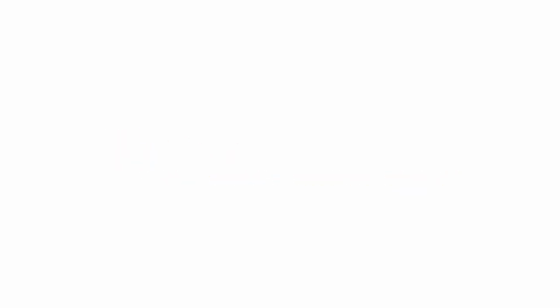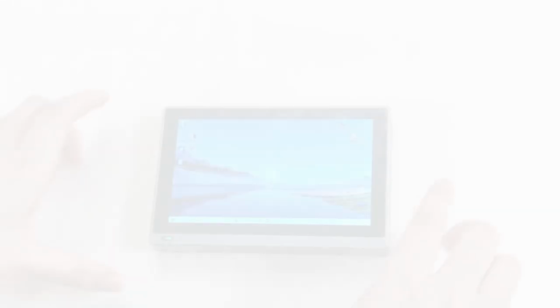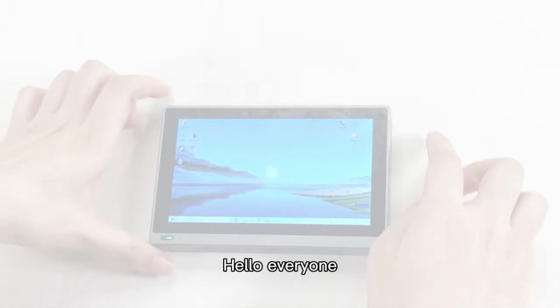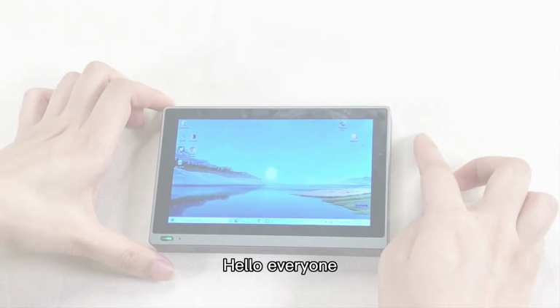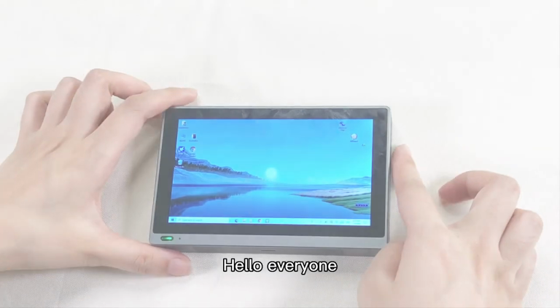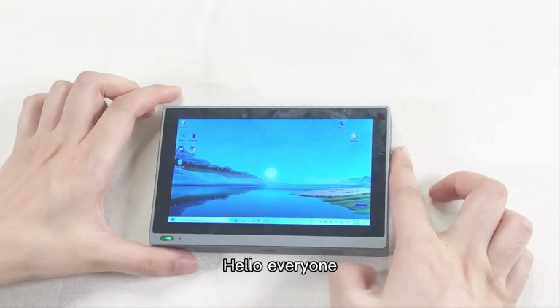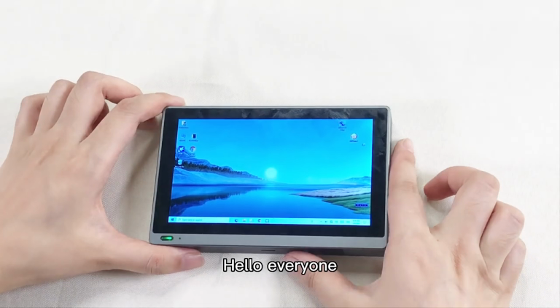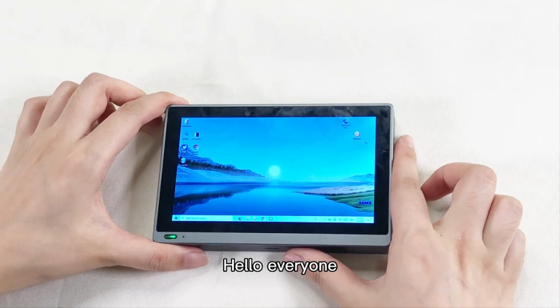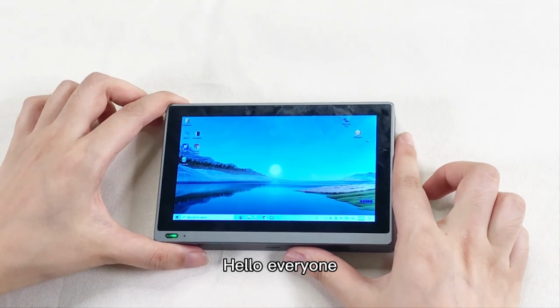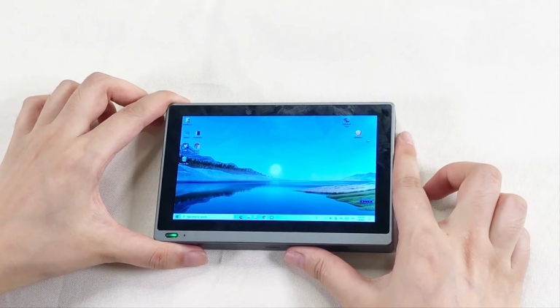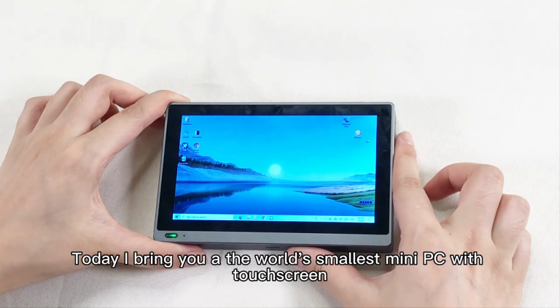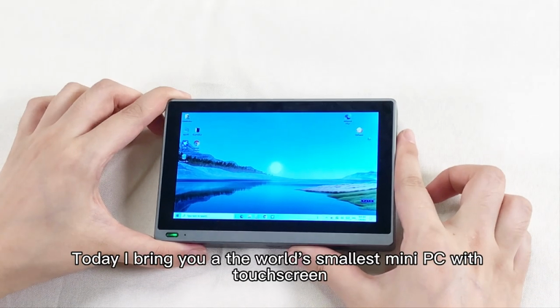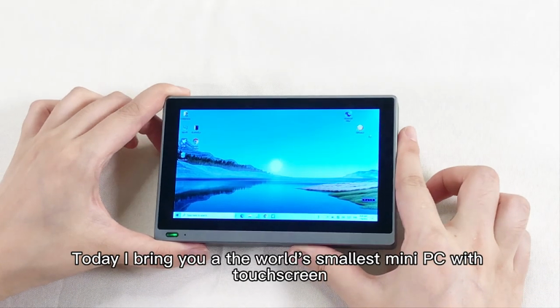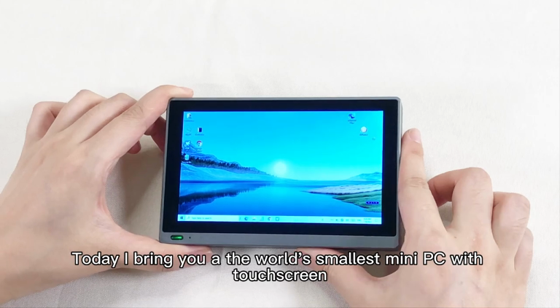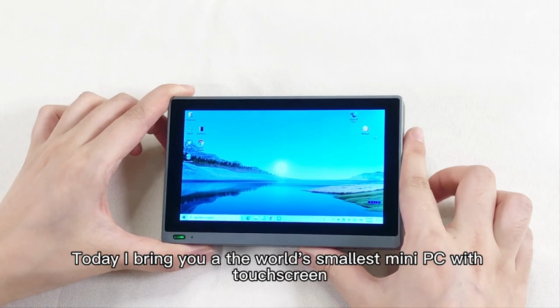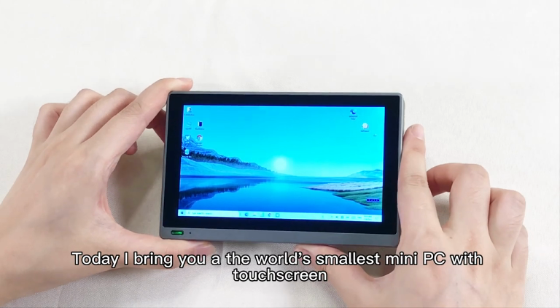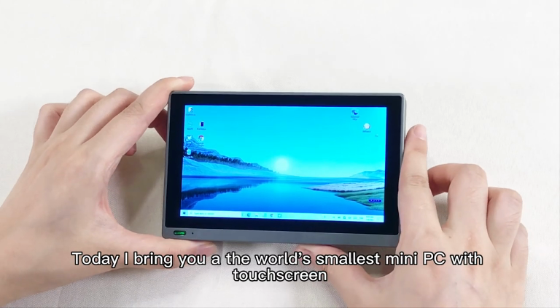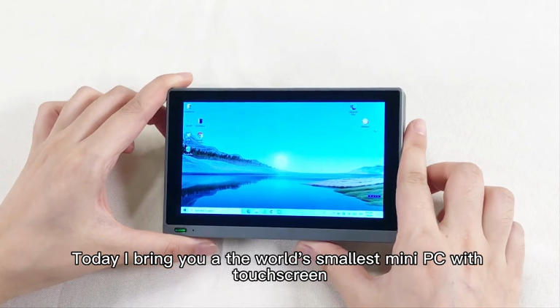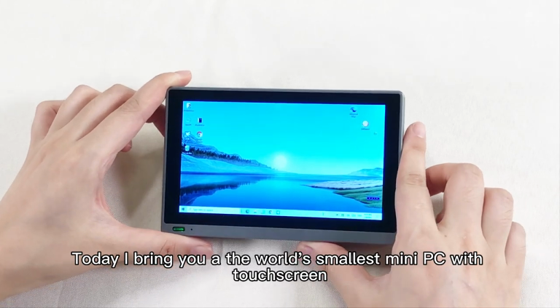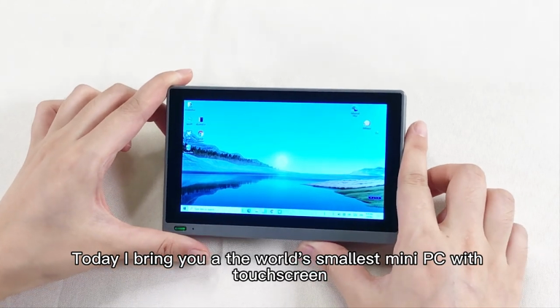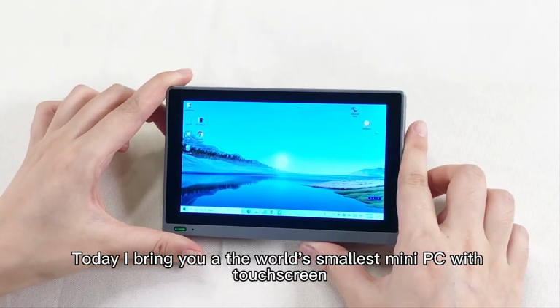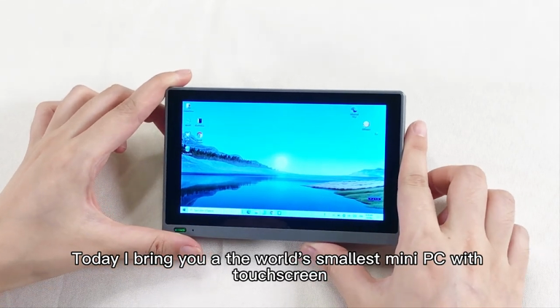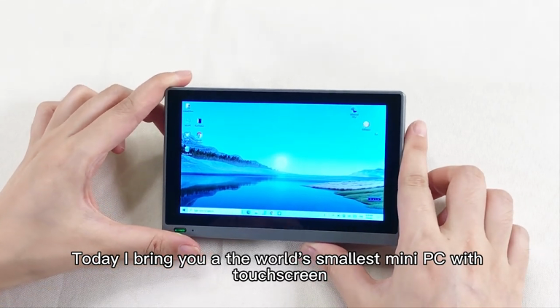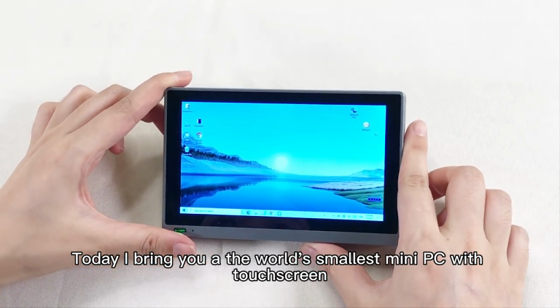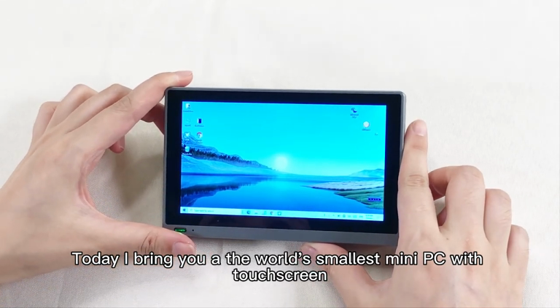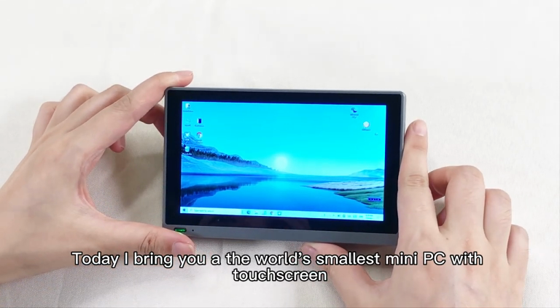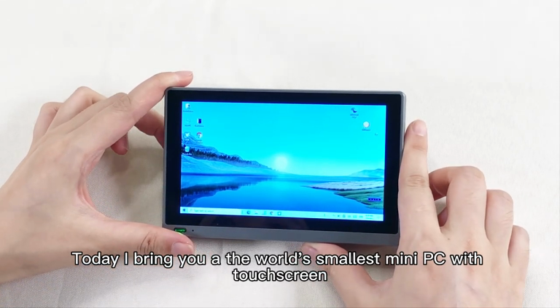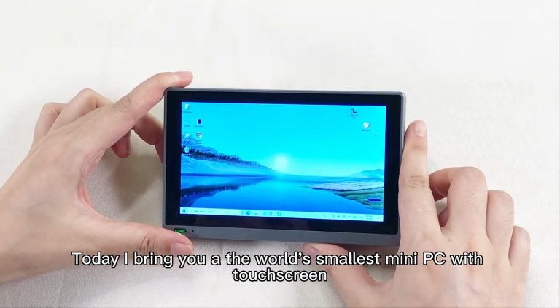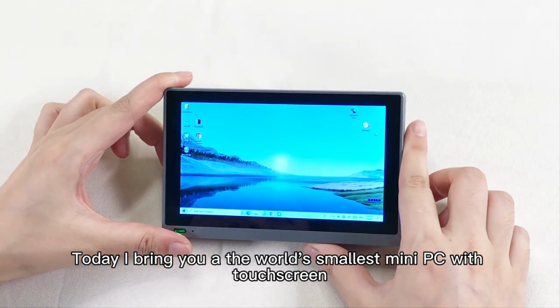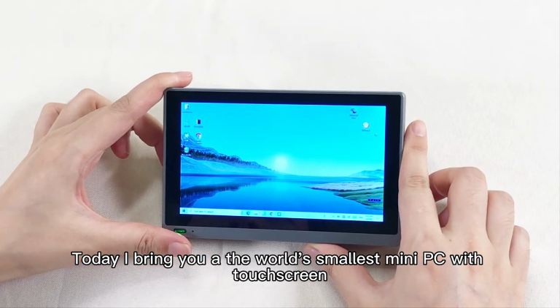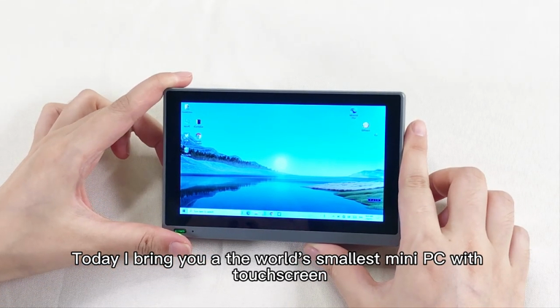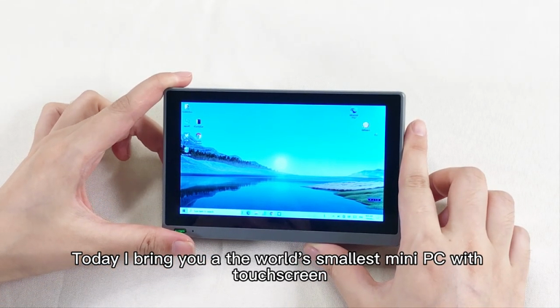Hello everyone, today I will bring you the world's smallest mini PC with touchscreen.